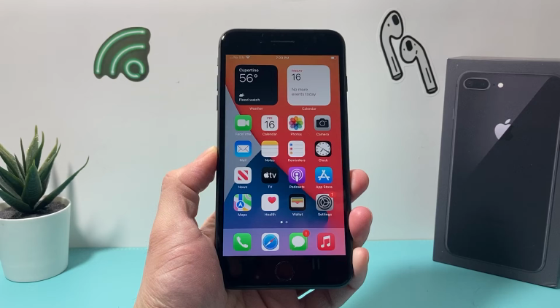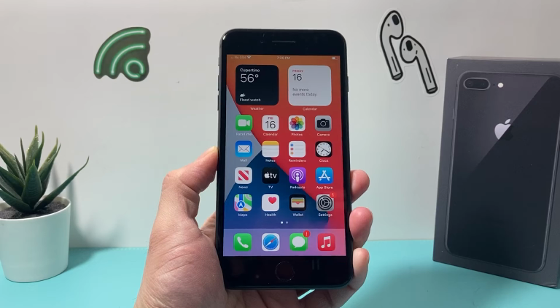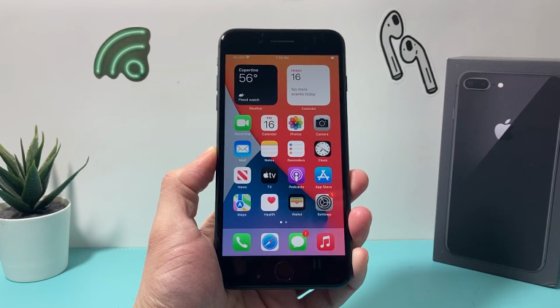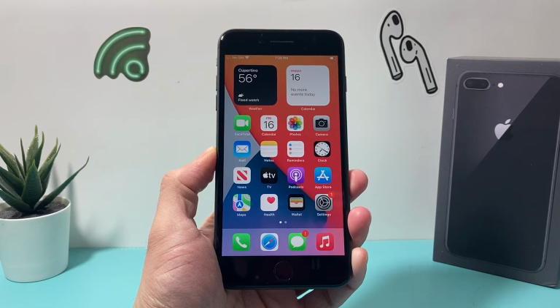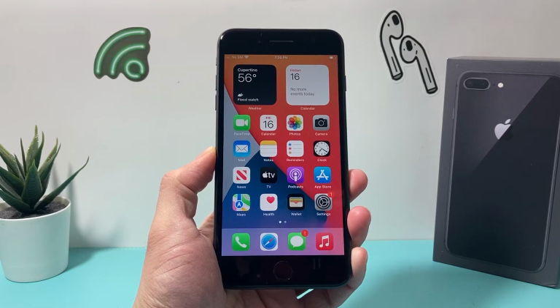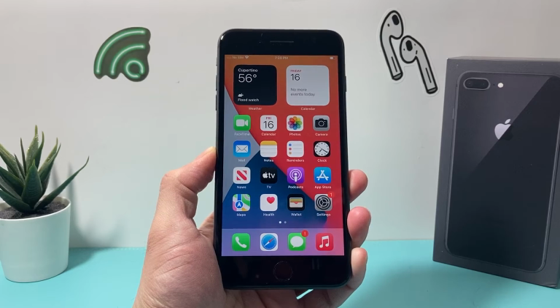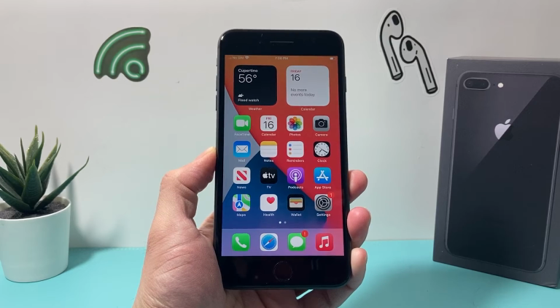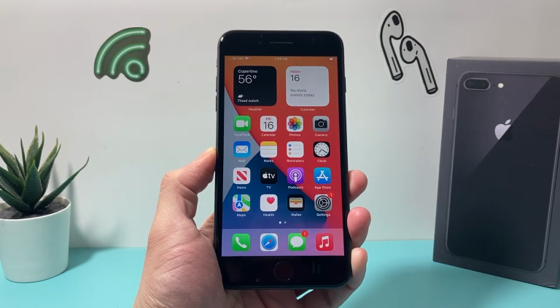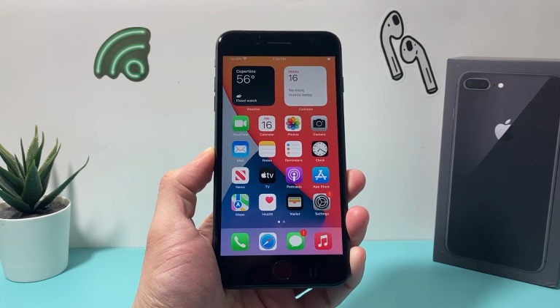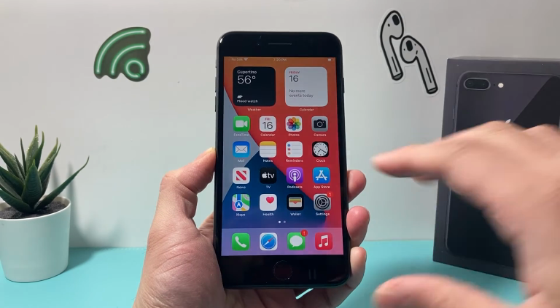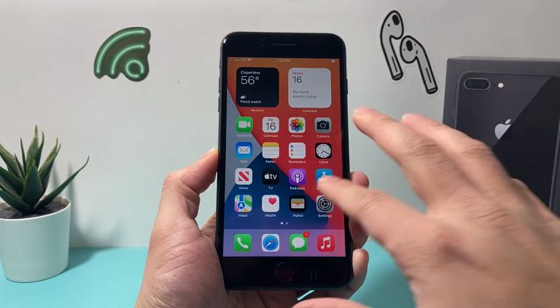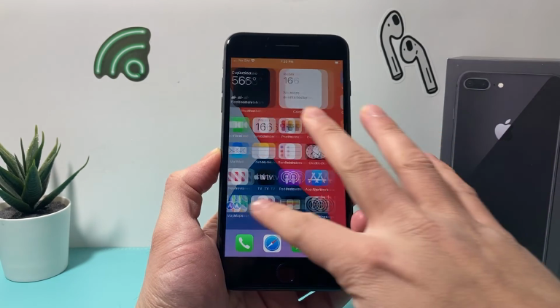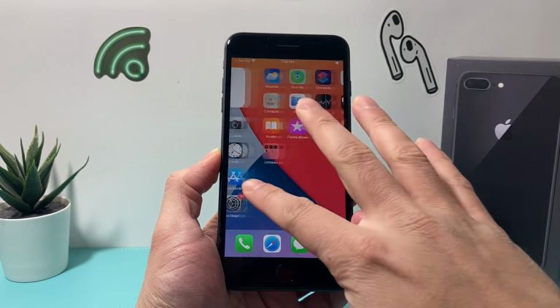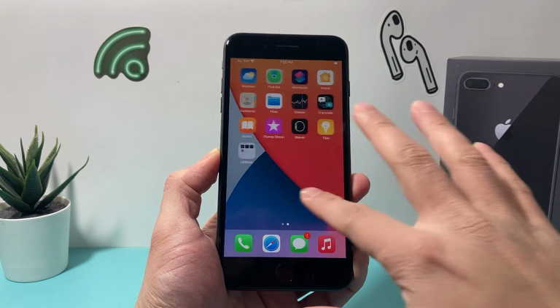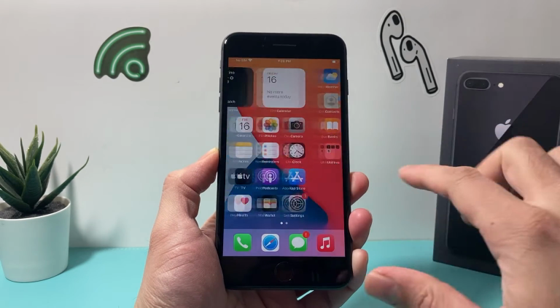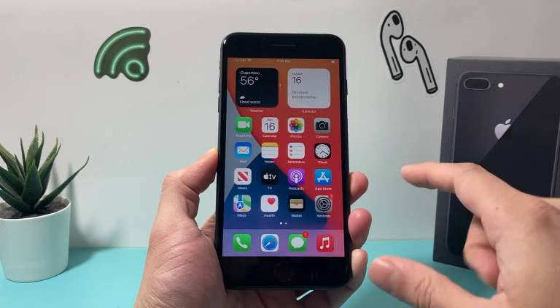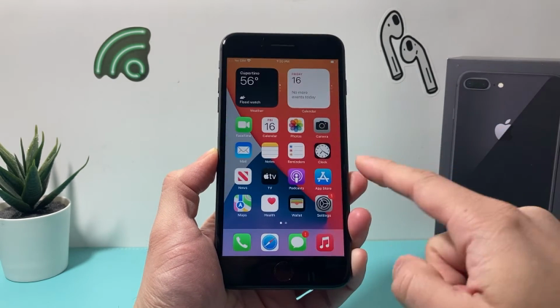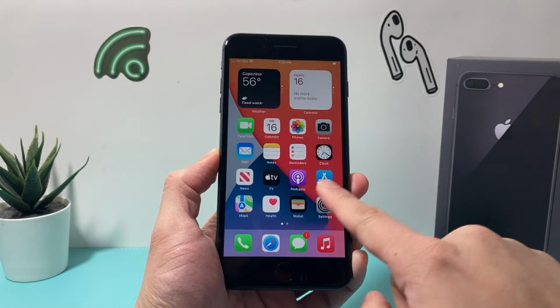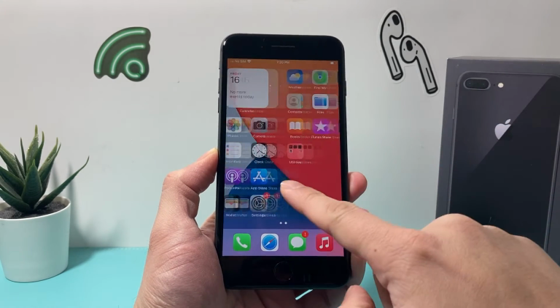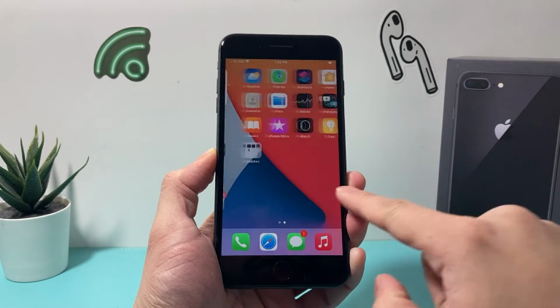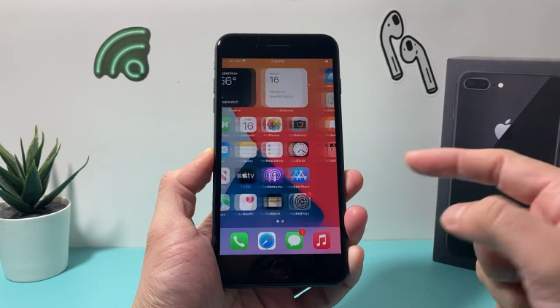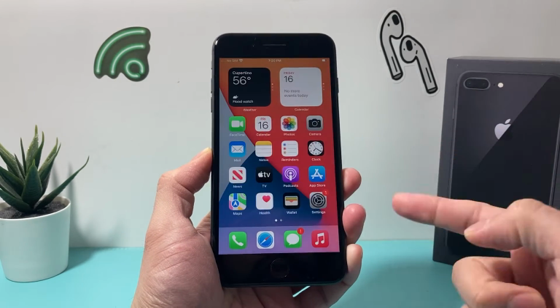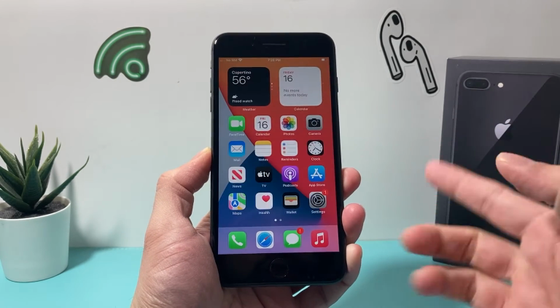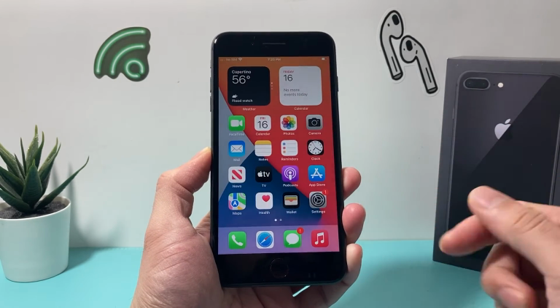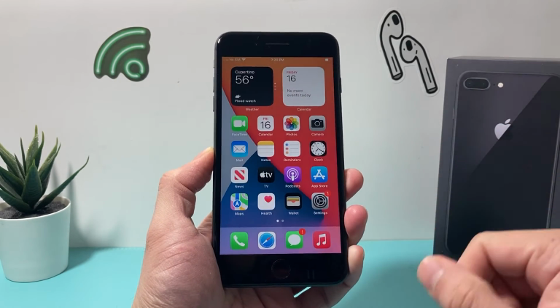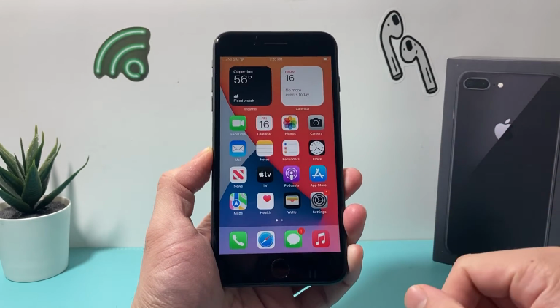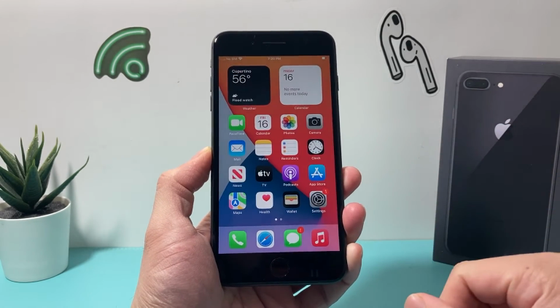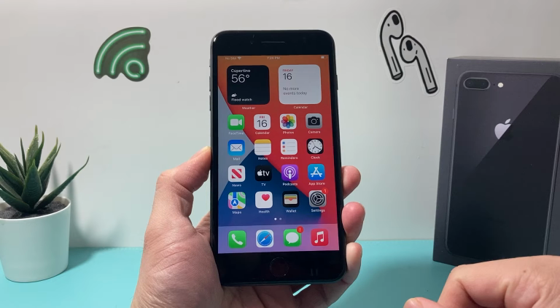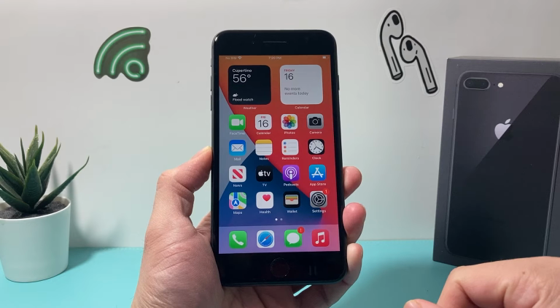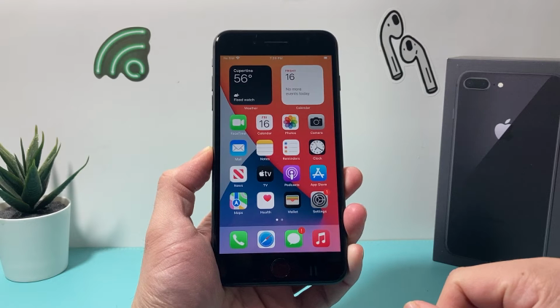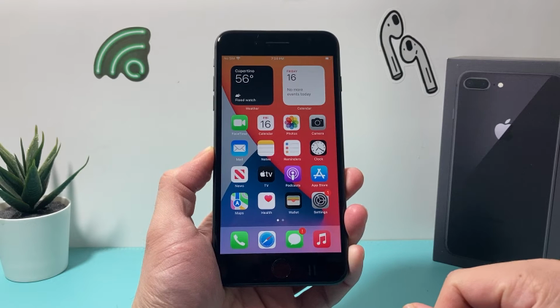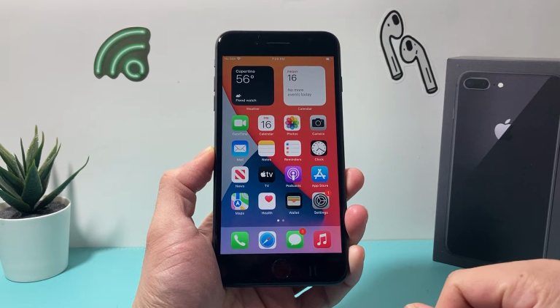Hey guys, TechnoMenture here. In today's video, we're going to show you how to force restart your iPhone 8 Plus.